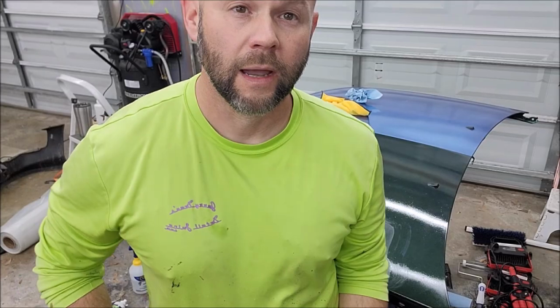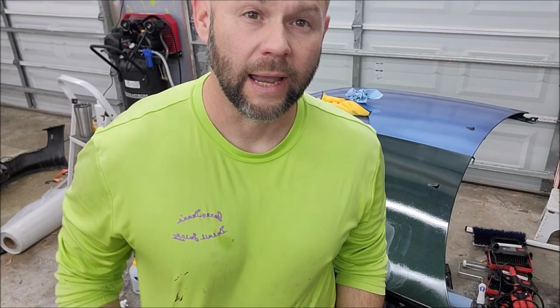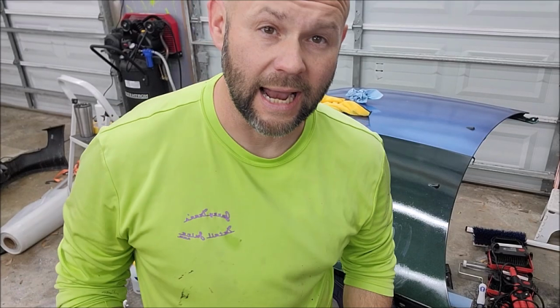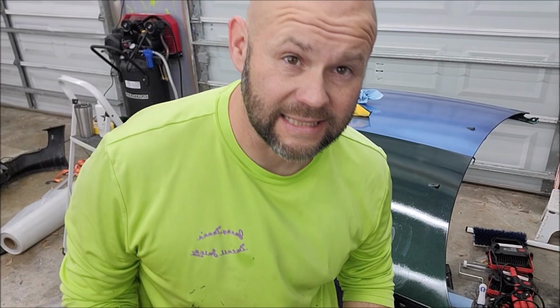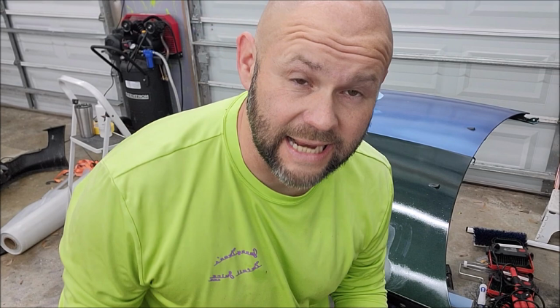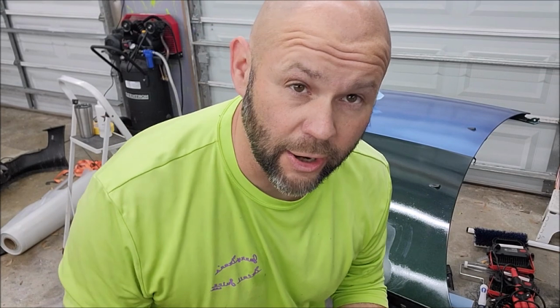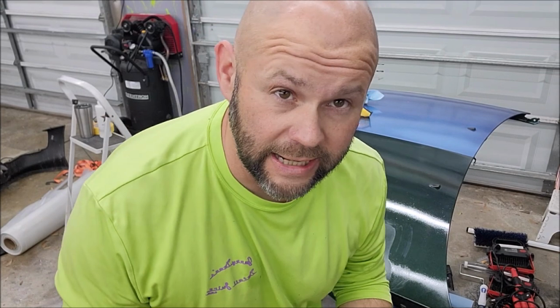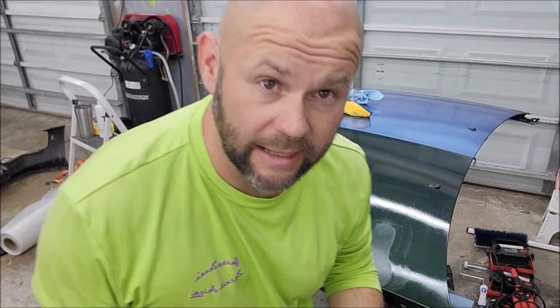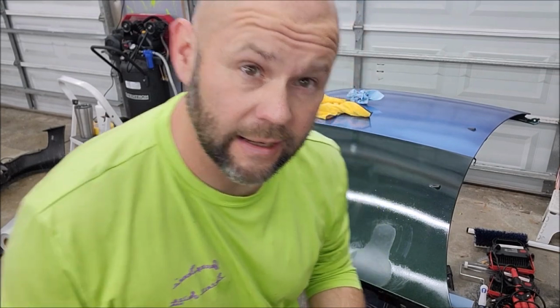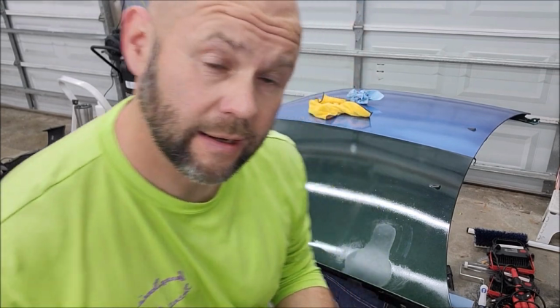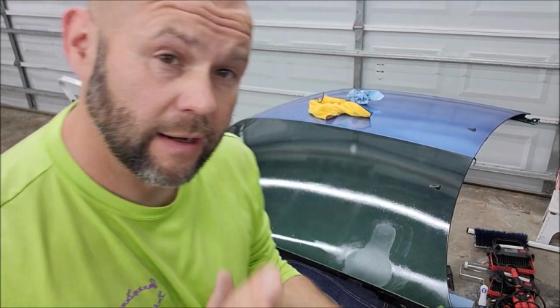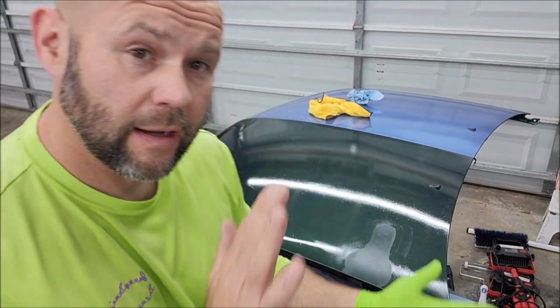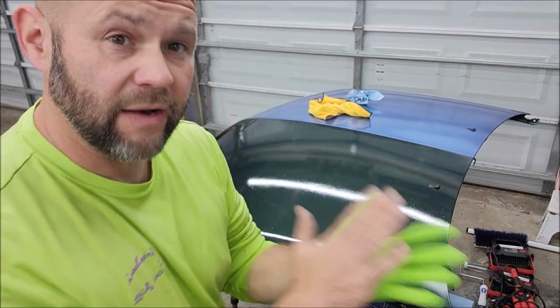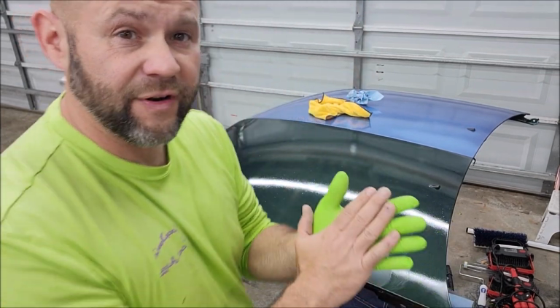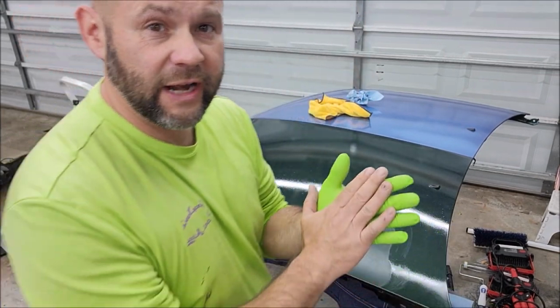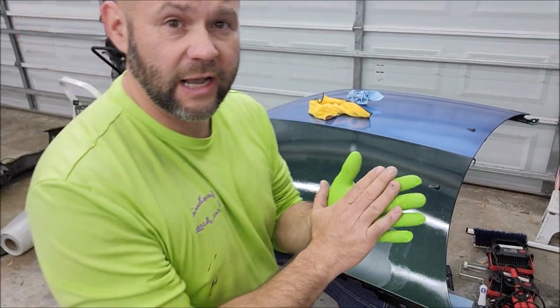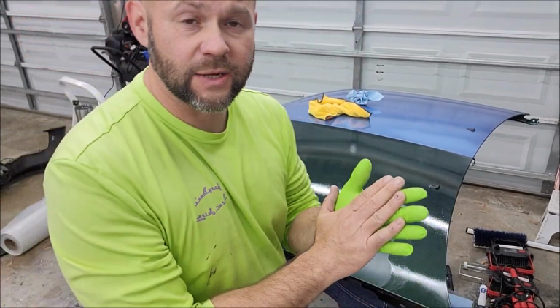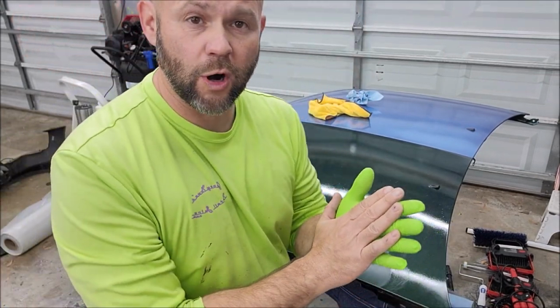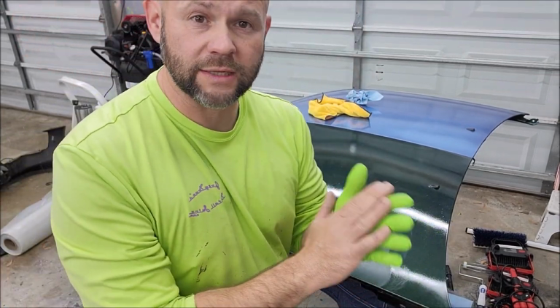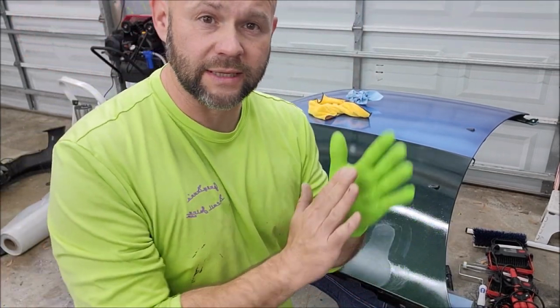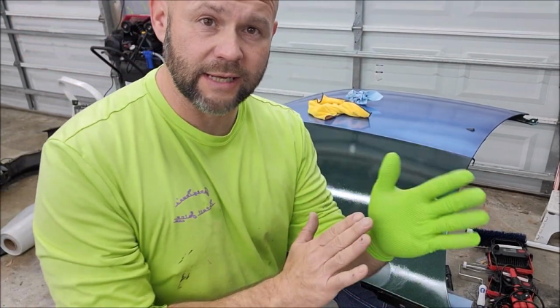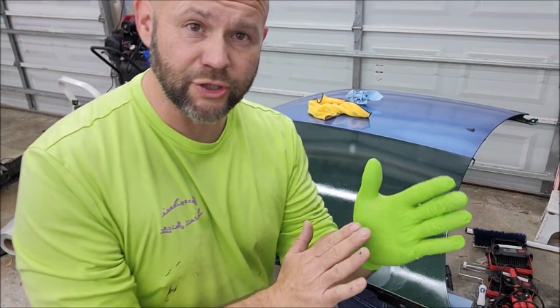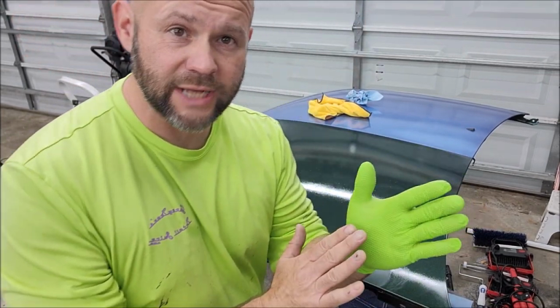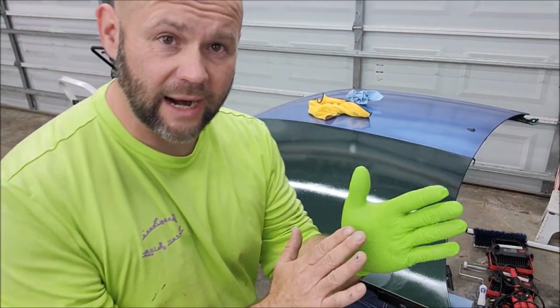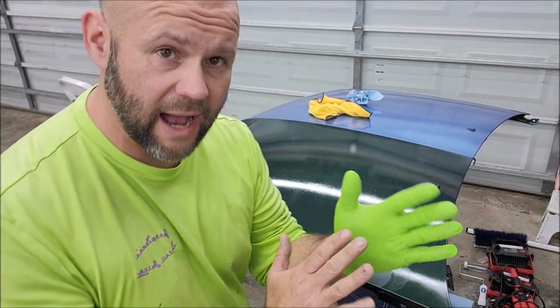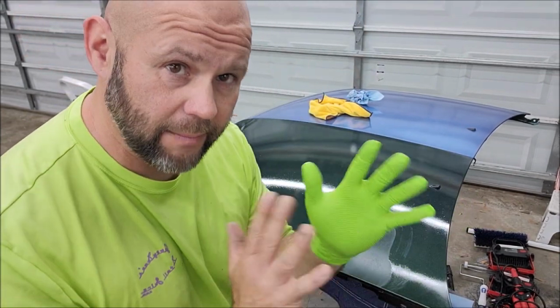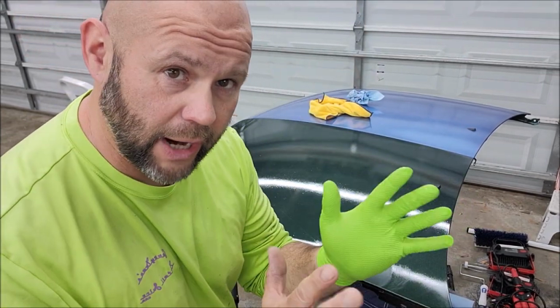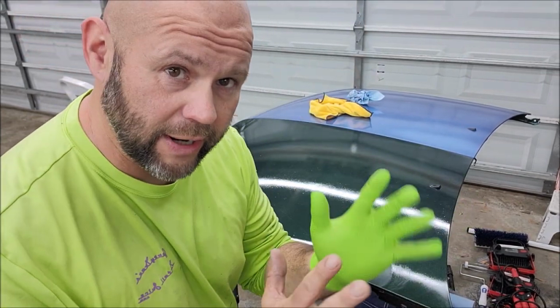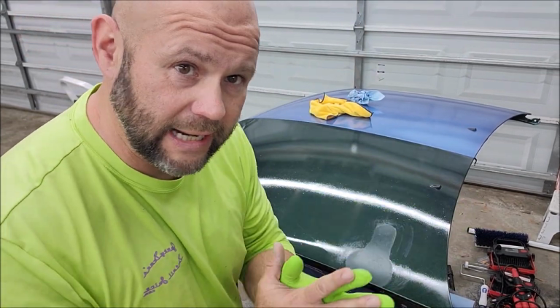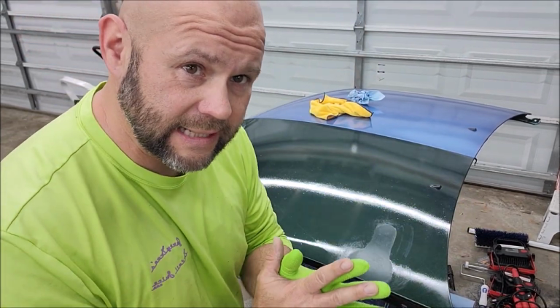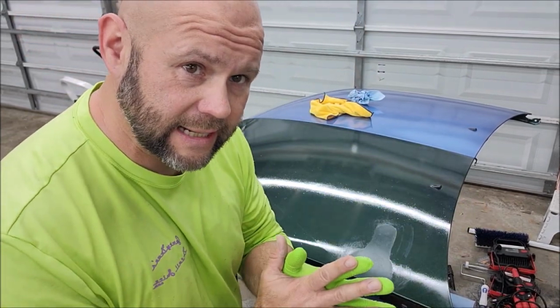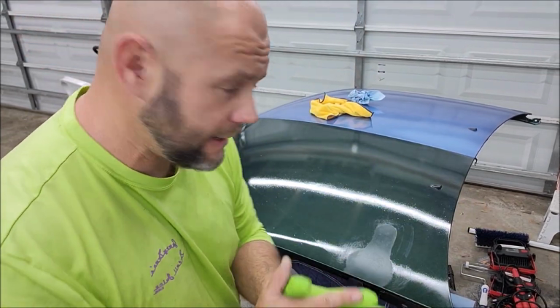Hey guys, it's Gary Dean — Infinity Custom Works, DetailJuice.com, Gary Dean Detailing.